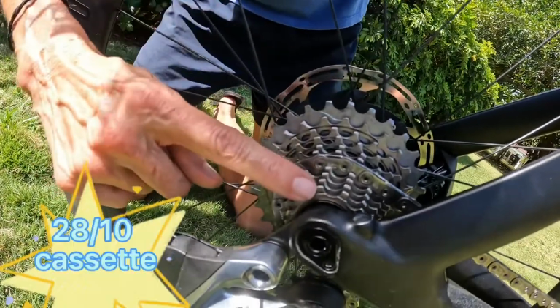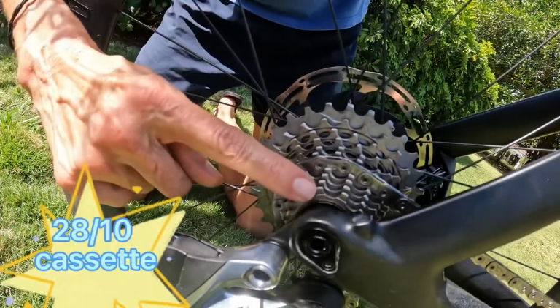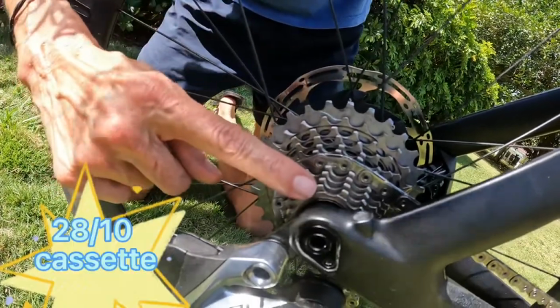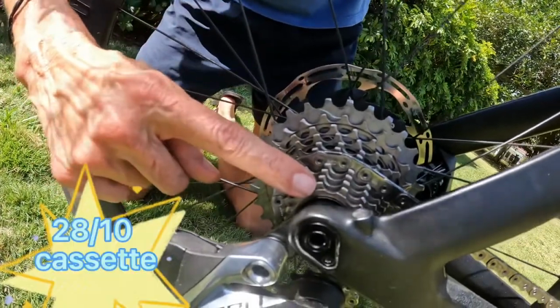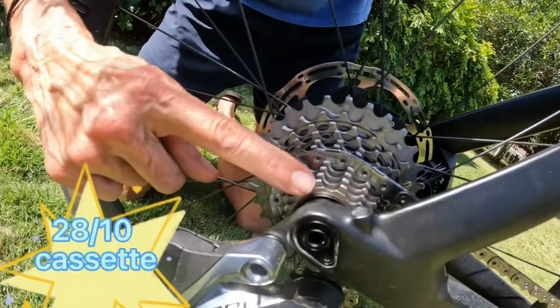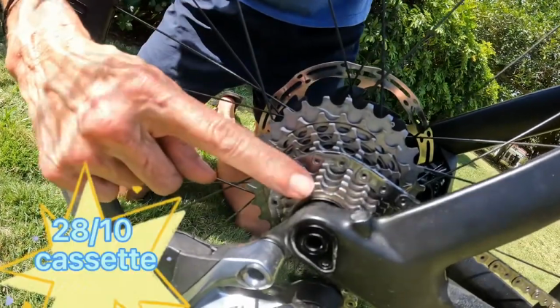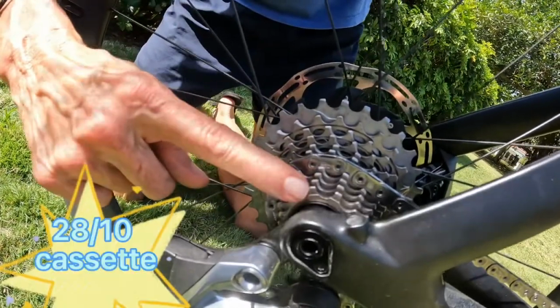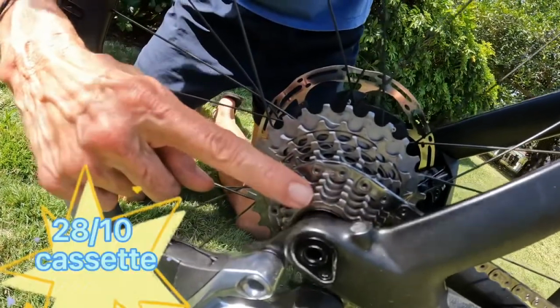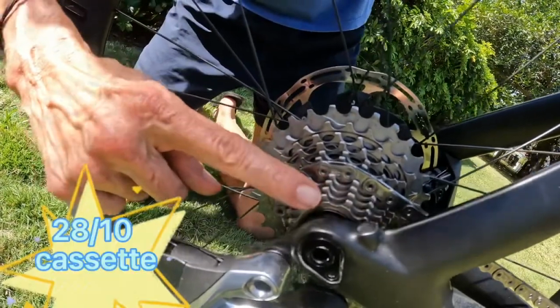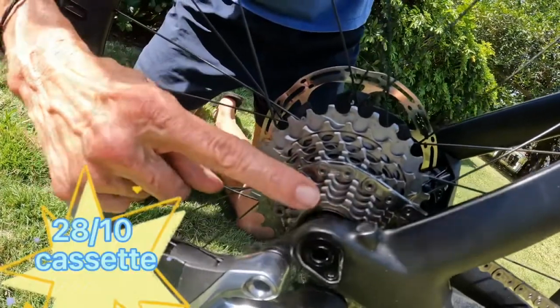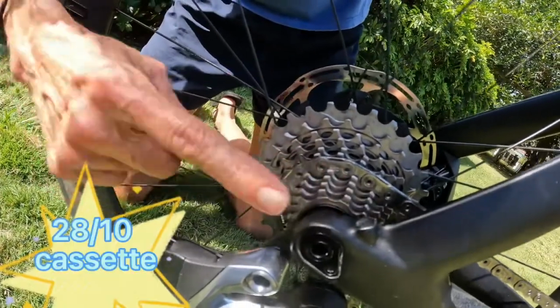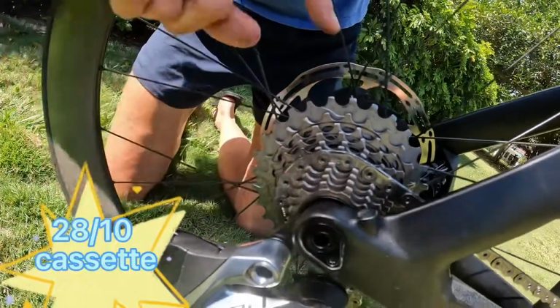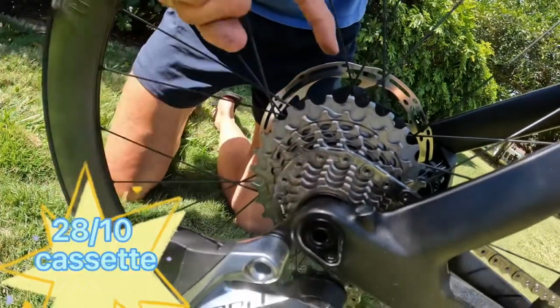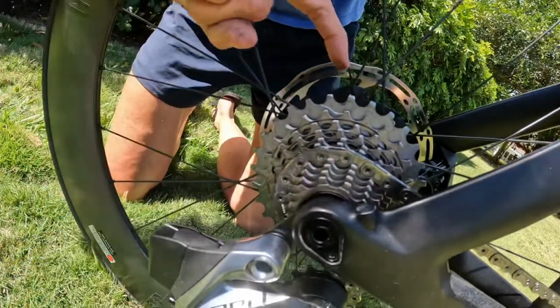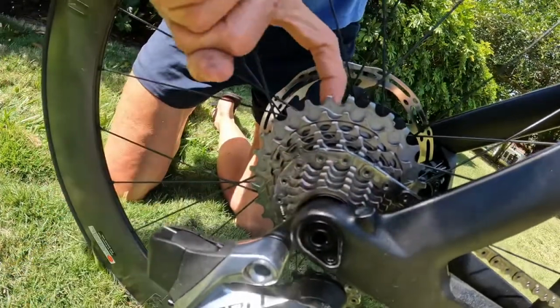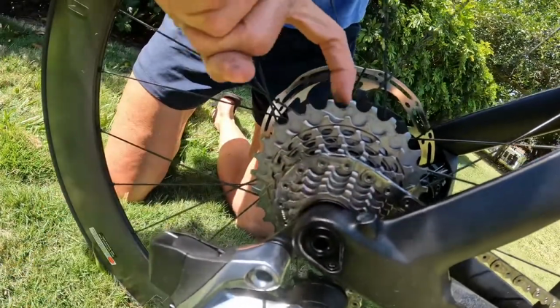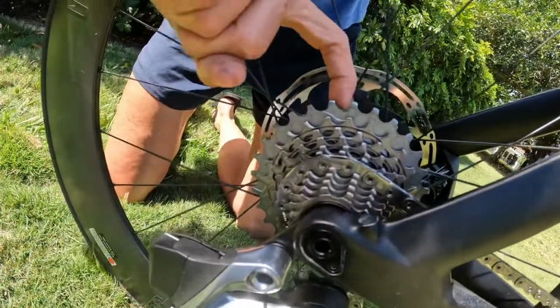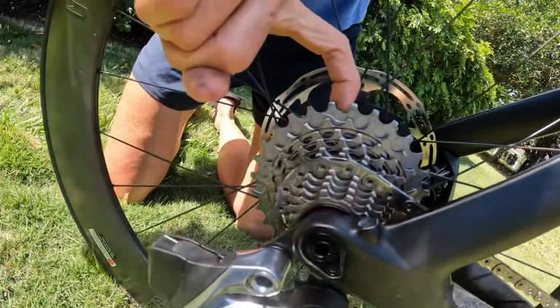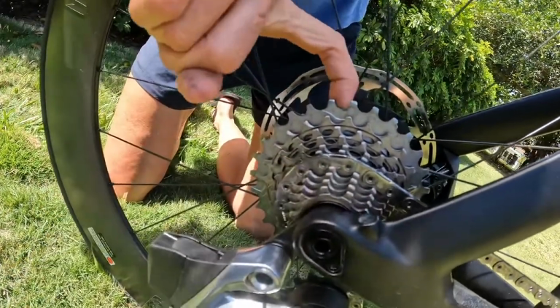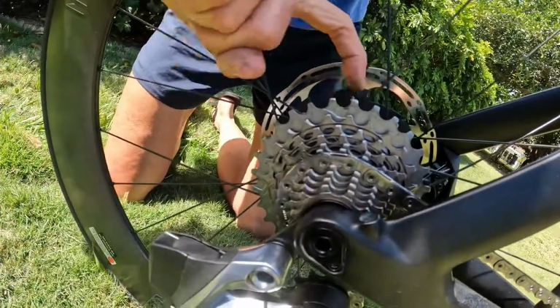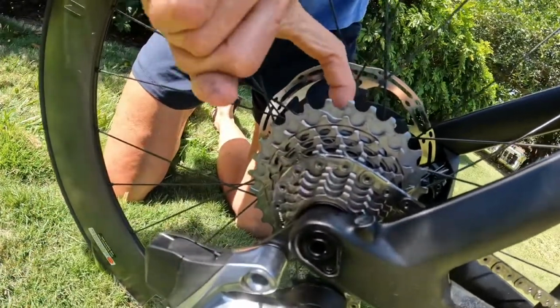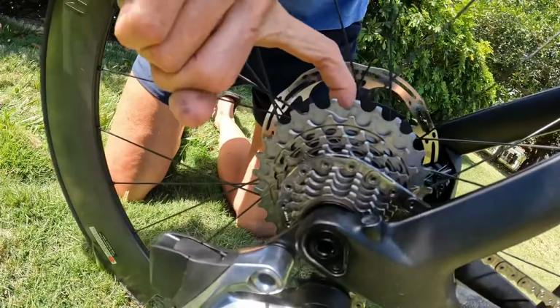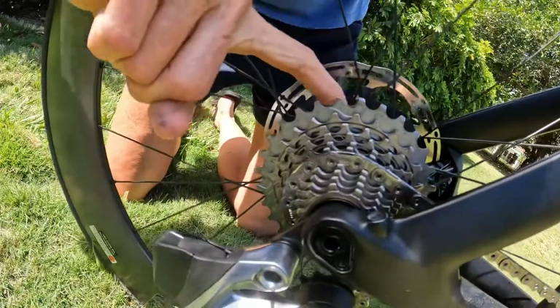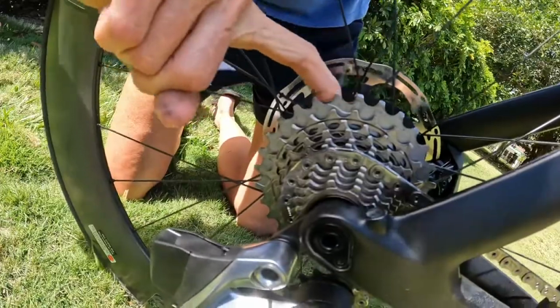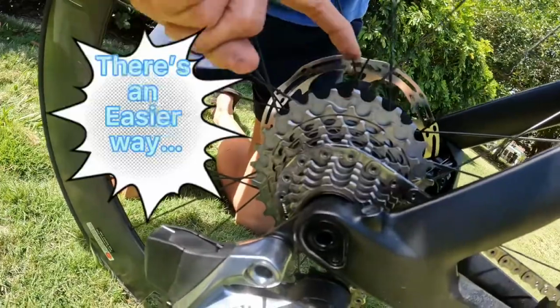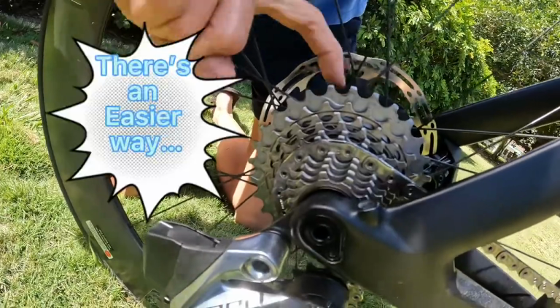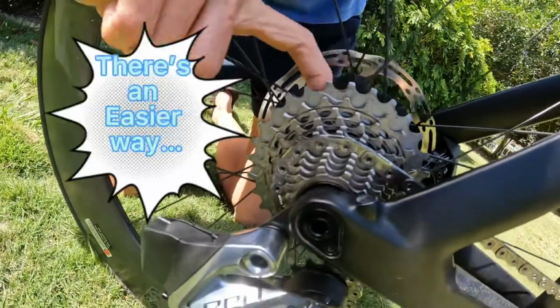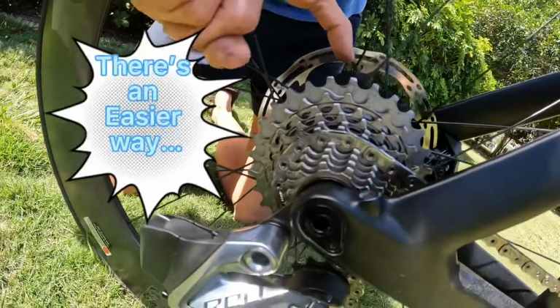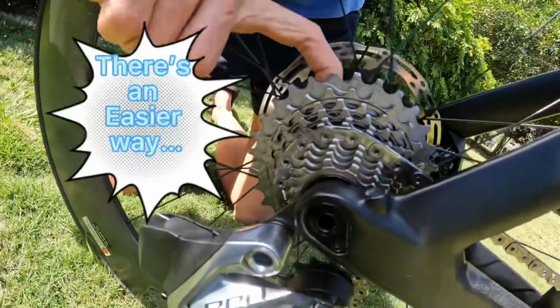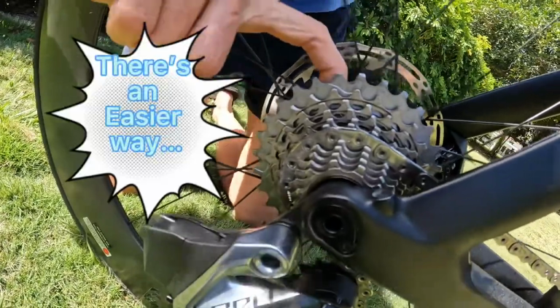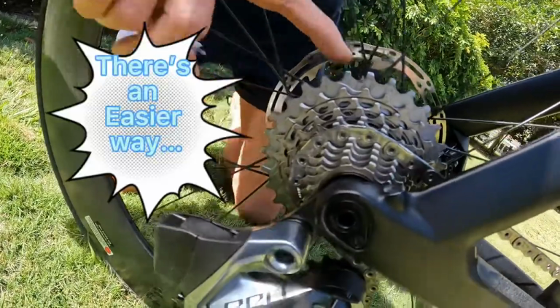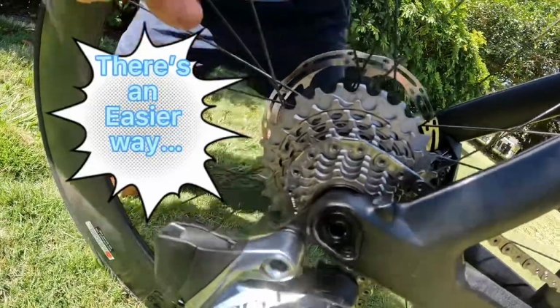The alternative is you look on the inside of the cassette and it also tells you.